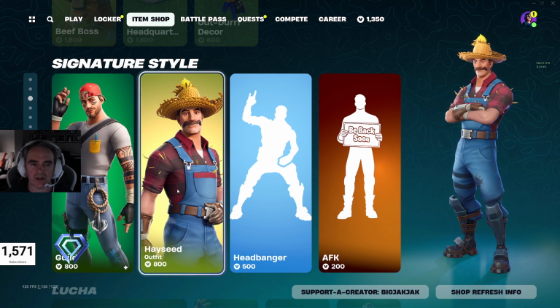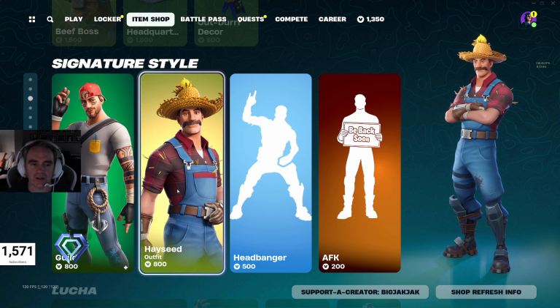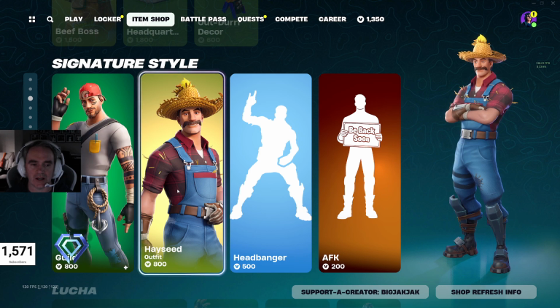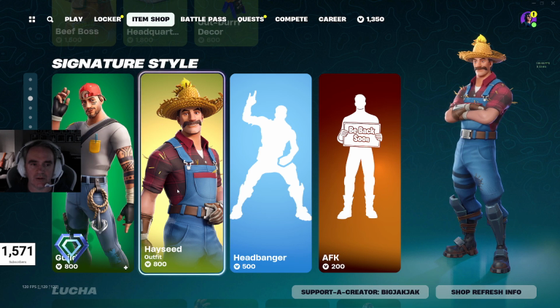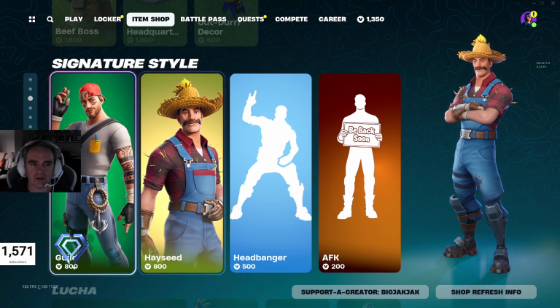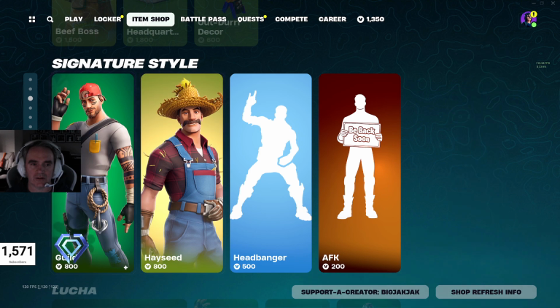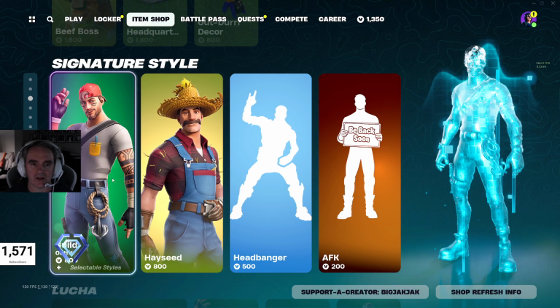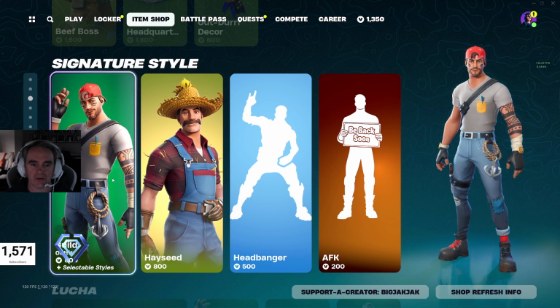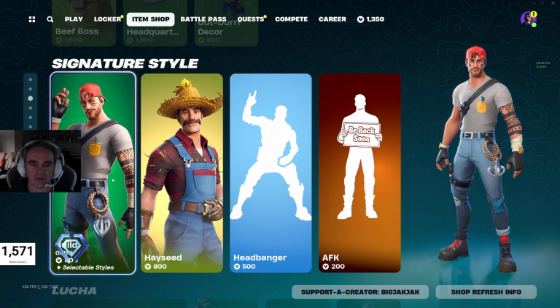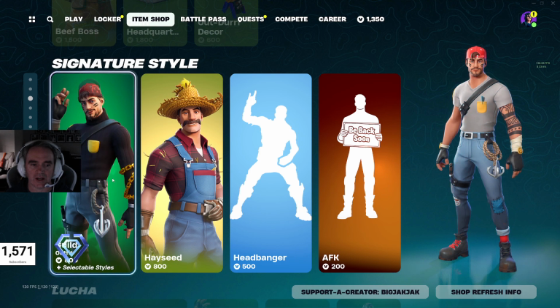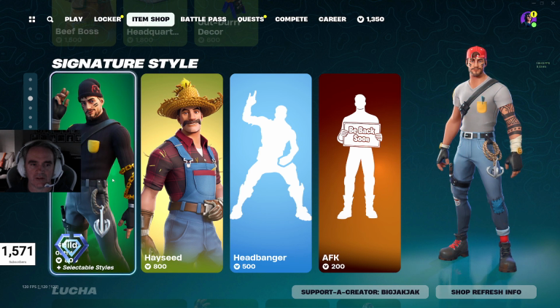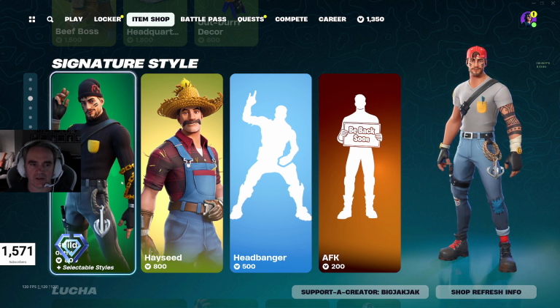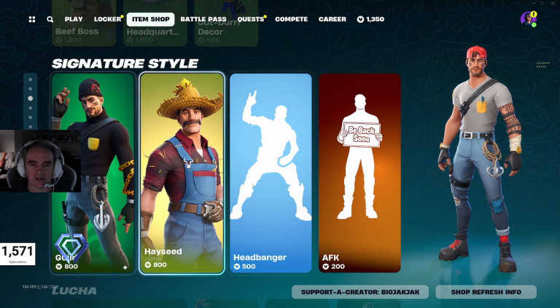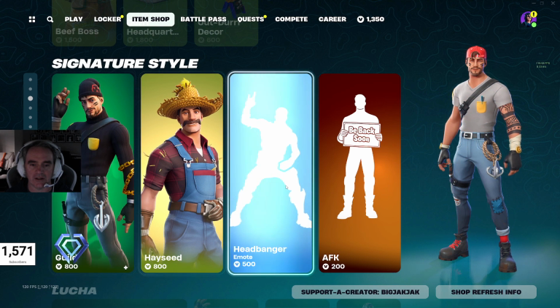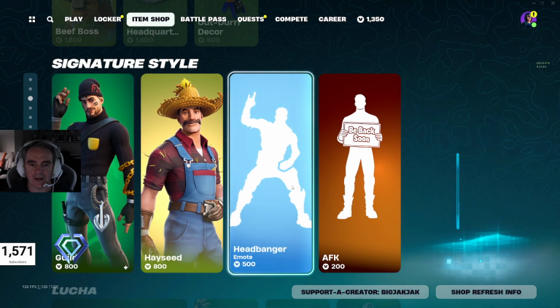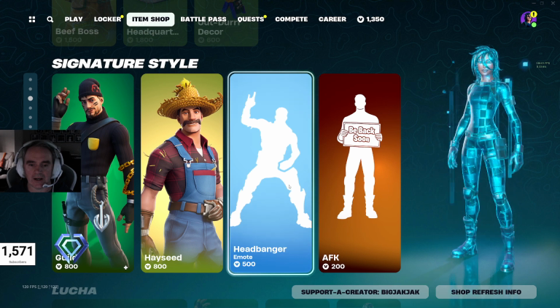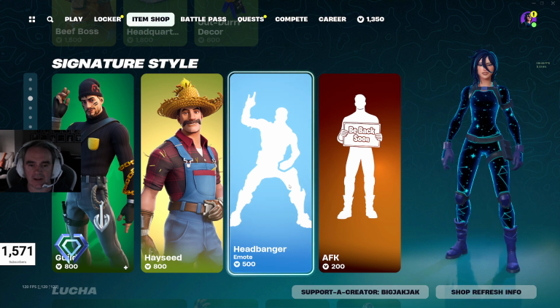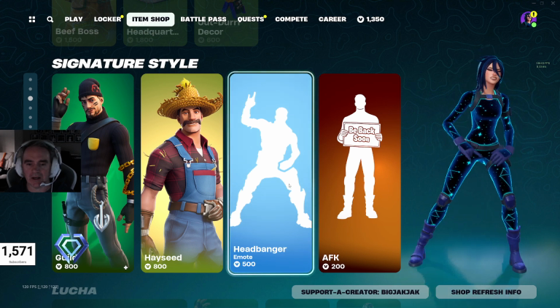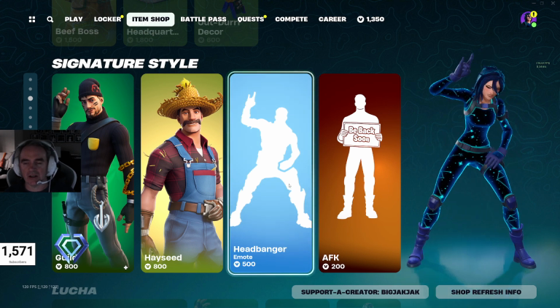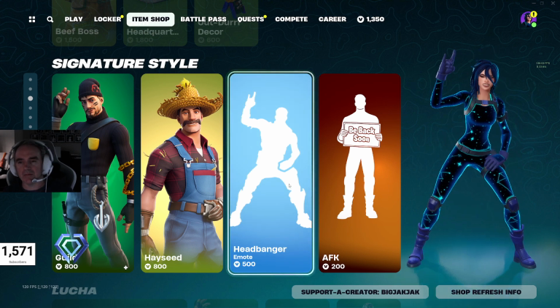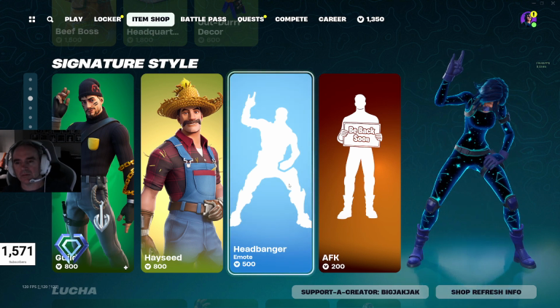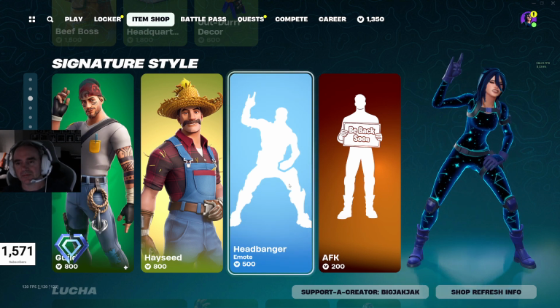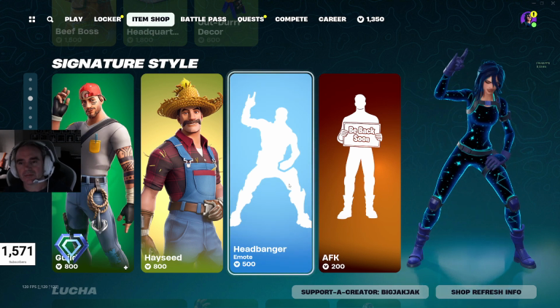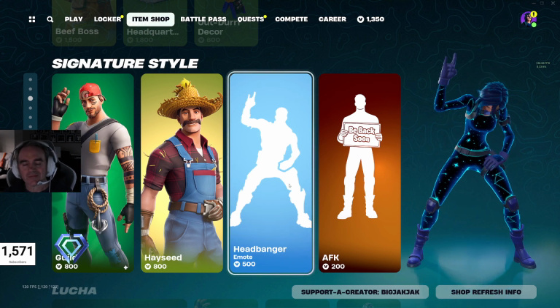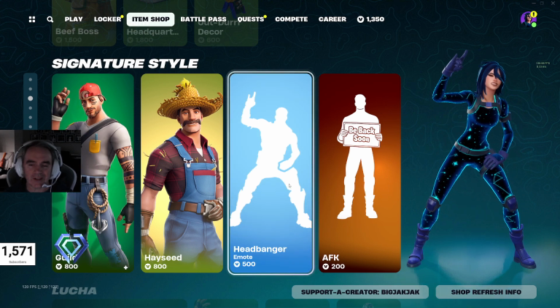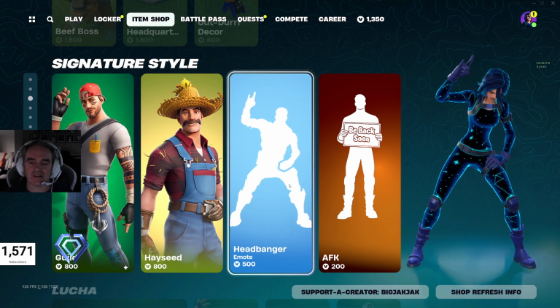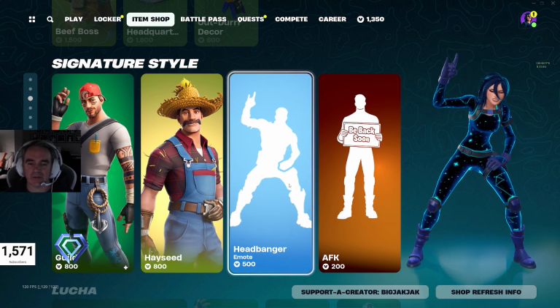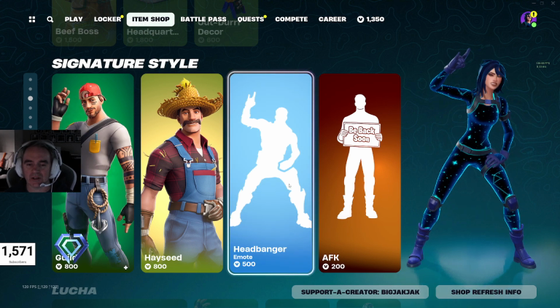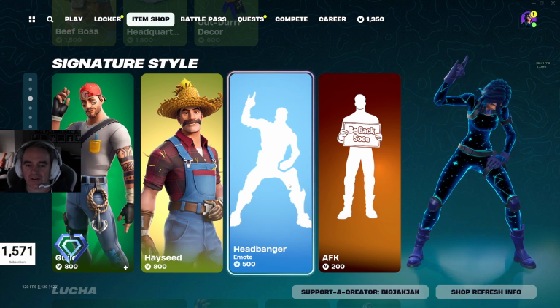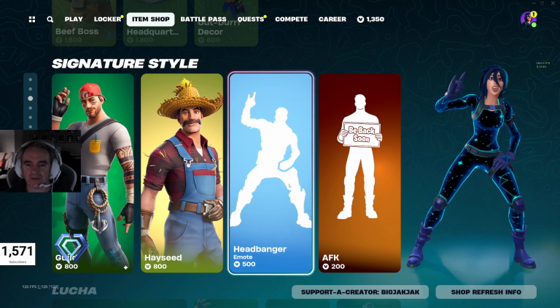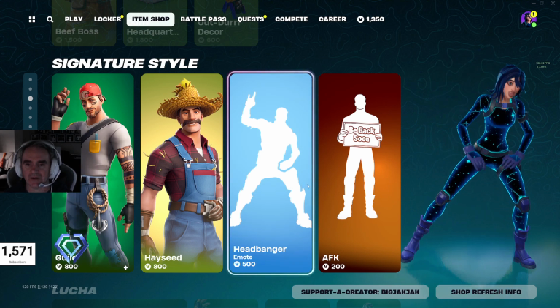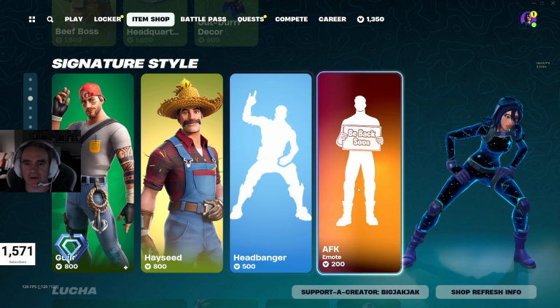$800 V-Bucks for each of those. Pretty good. Guild's got a couple different styles, so that's kind of neat. The Headbanger Emote — awesome emote, love this one.